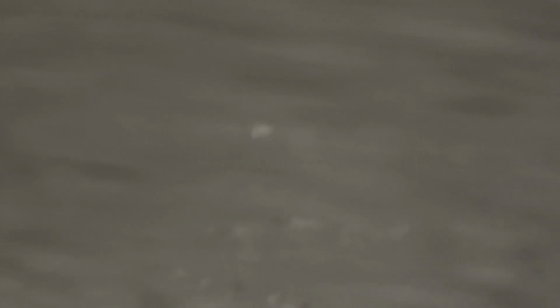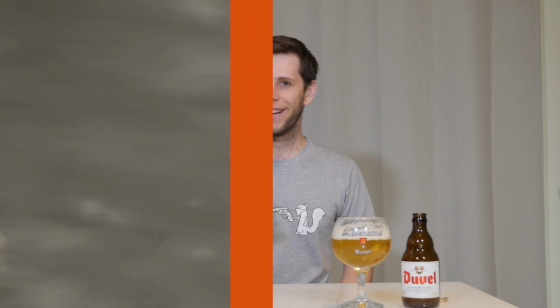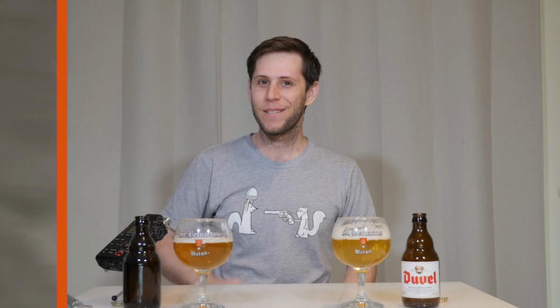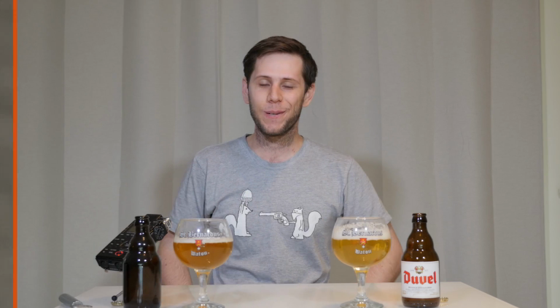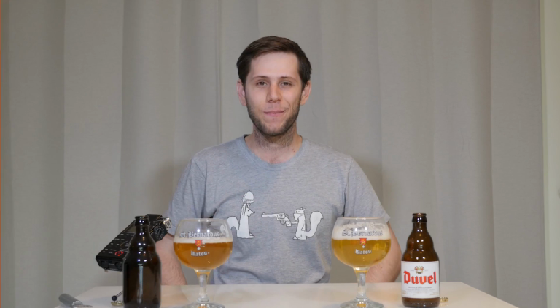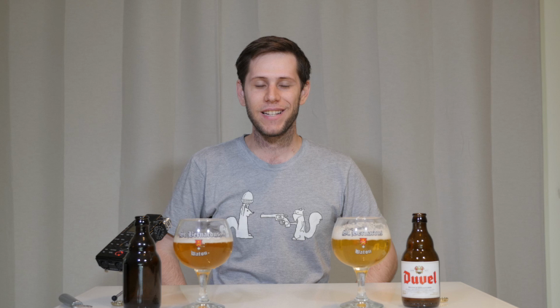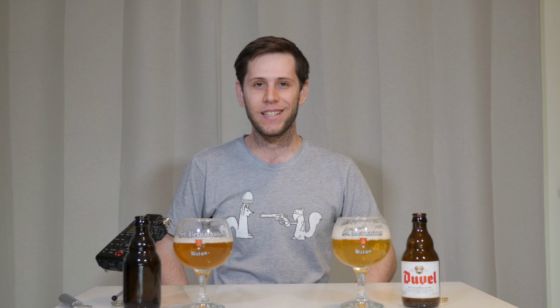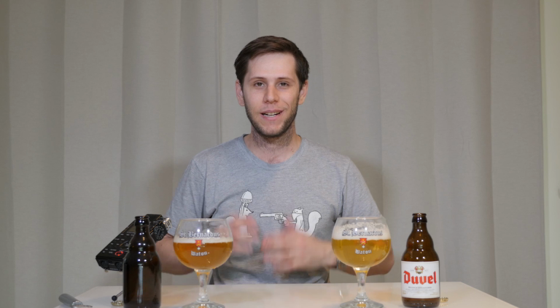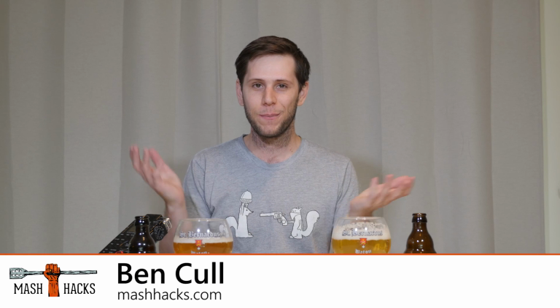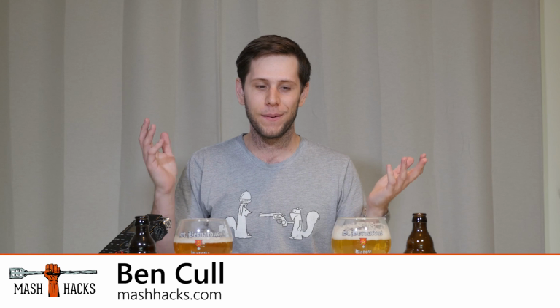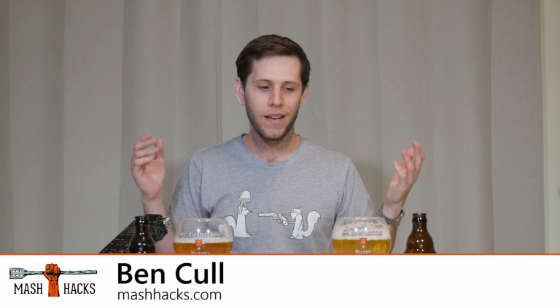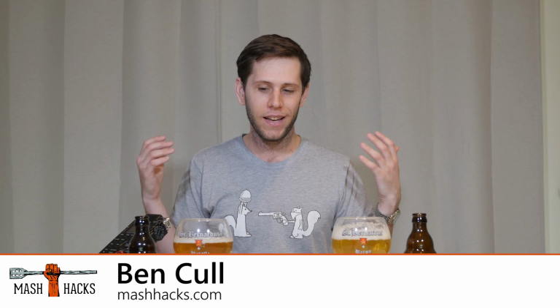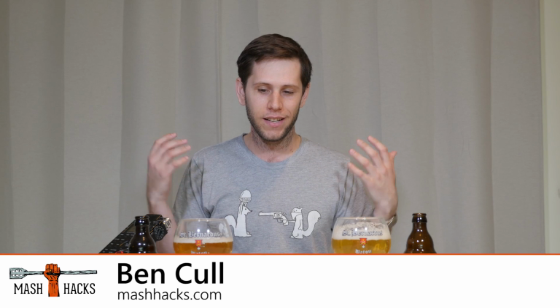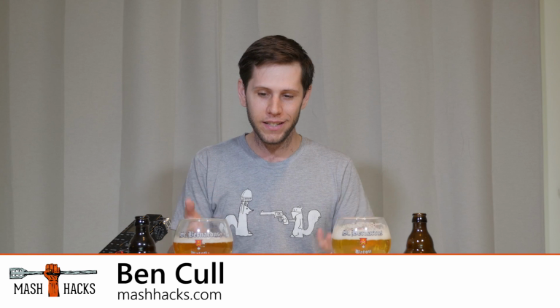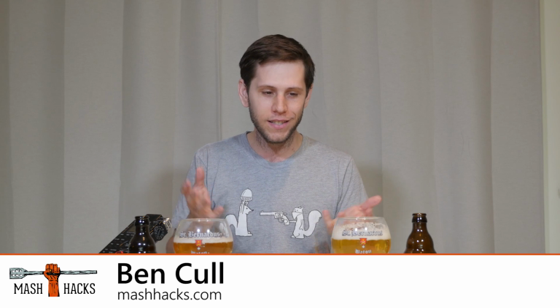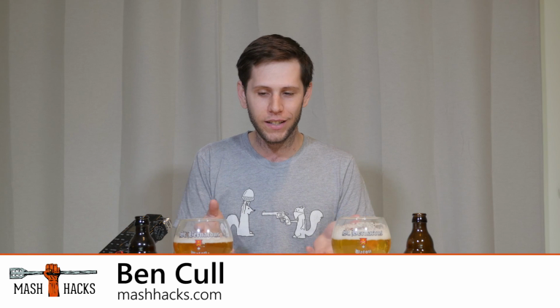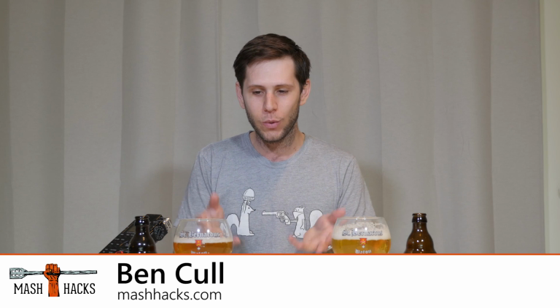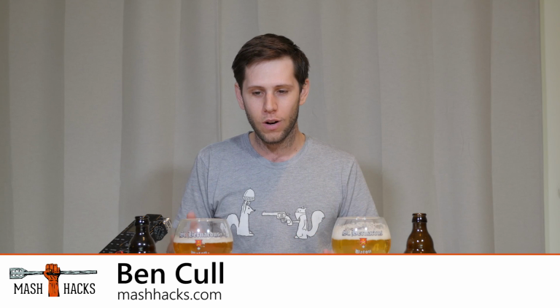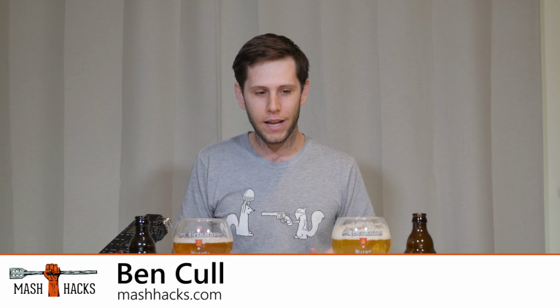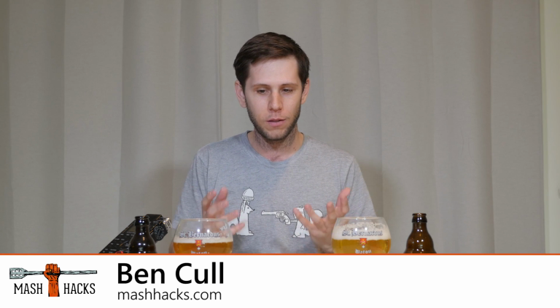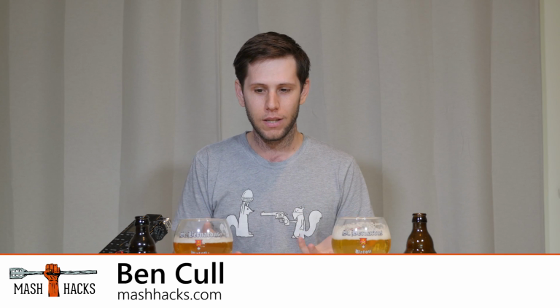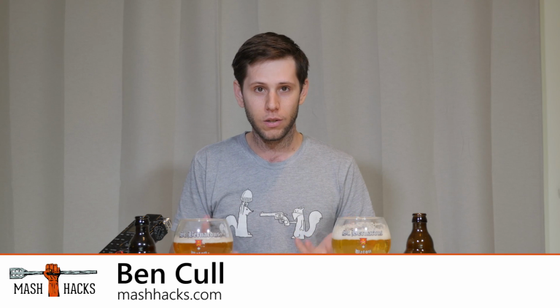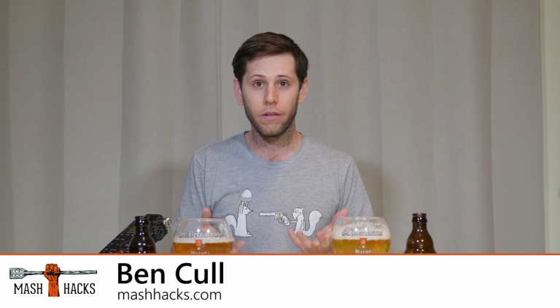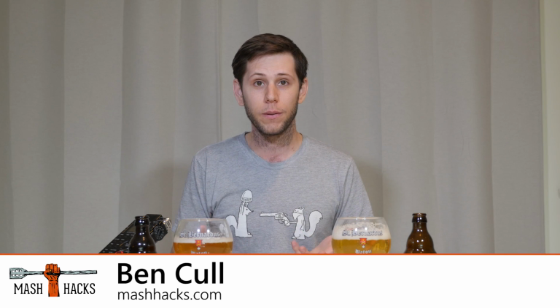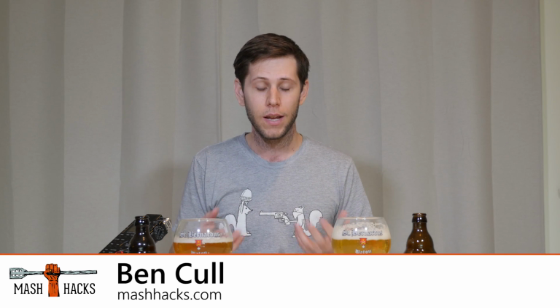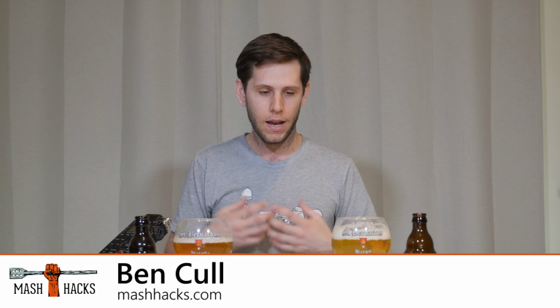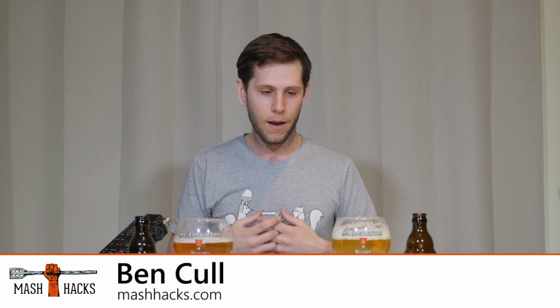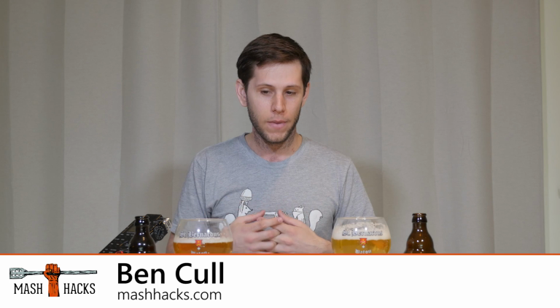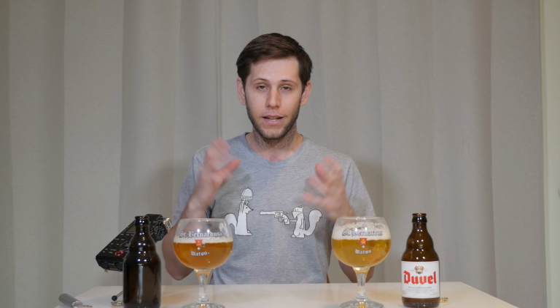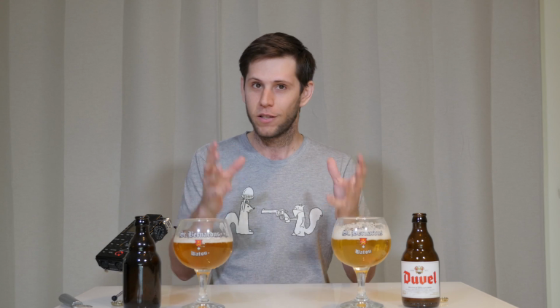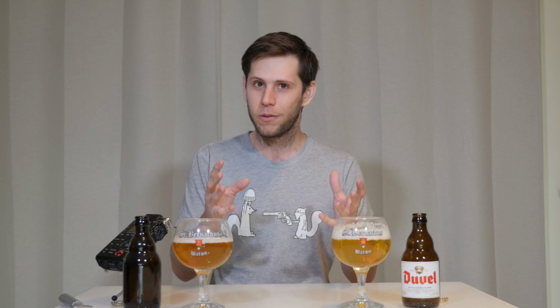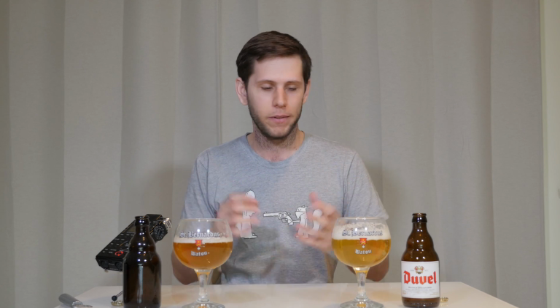Hi guys and welcome to Mash Hacks. My name is Ben and let's get stuck into why these beers are so different, yet so similar.